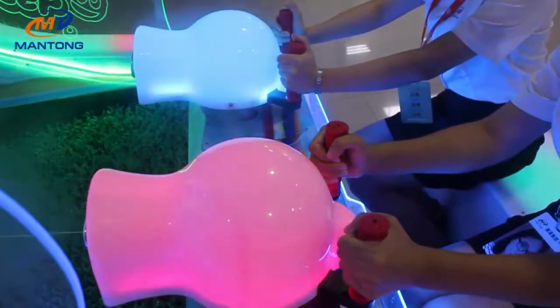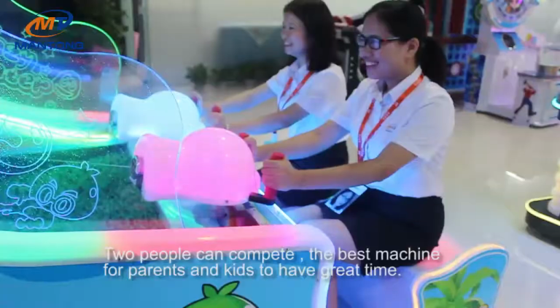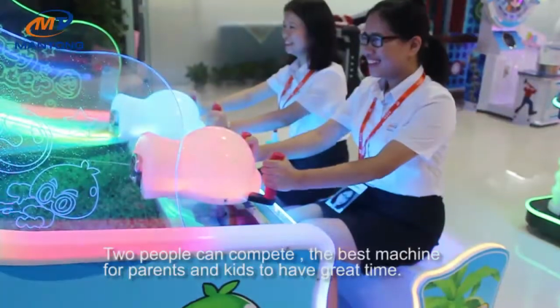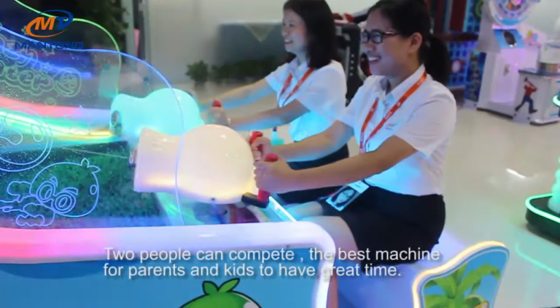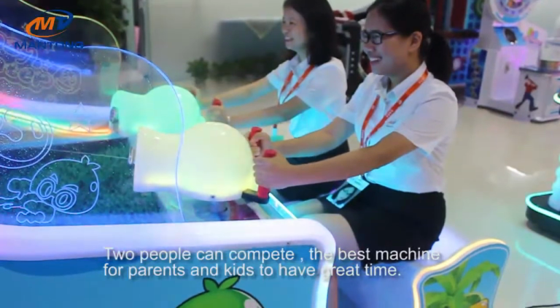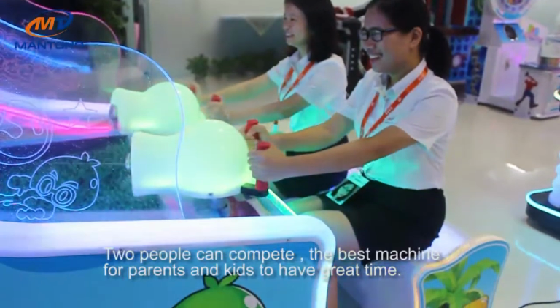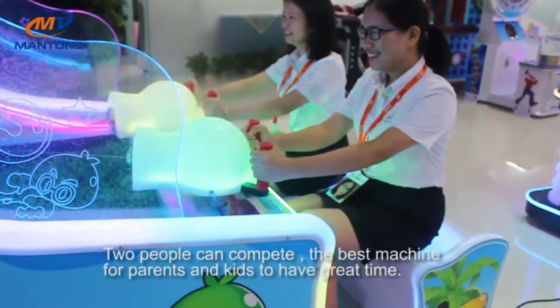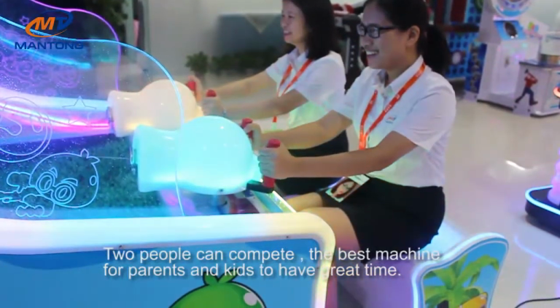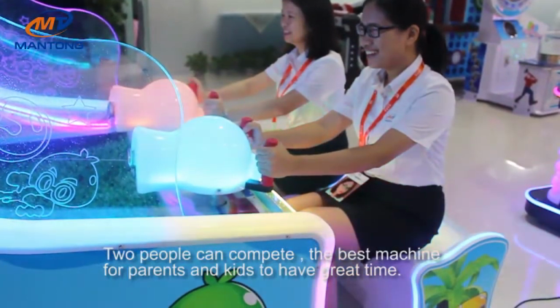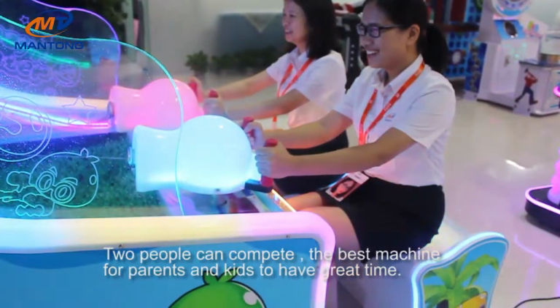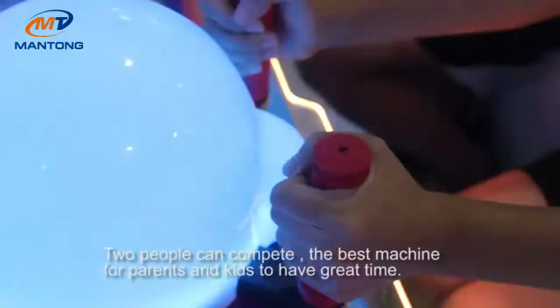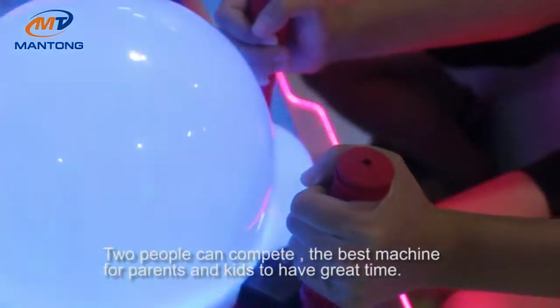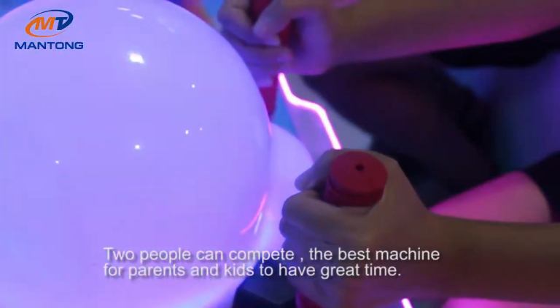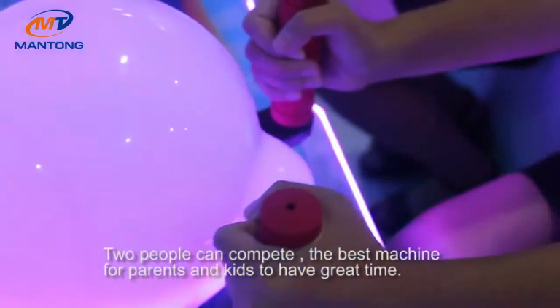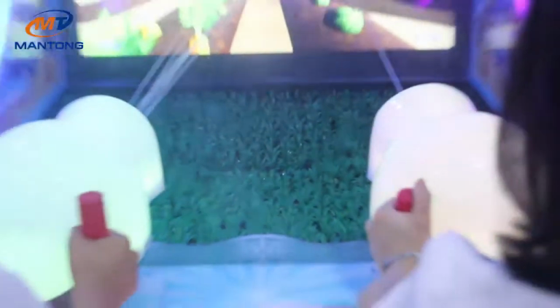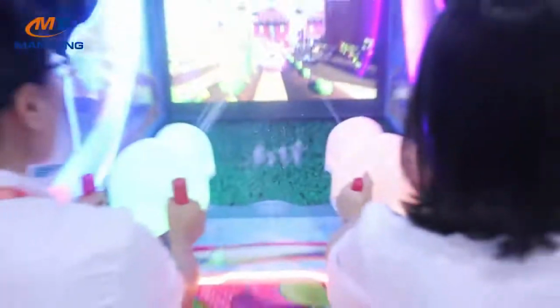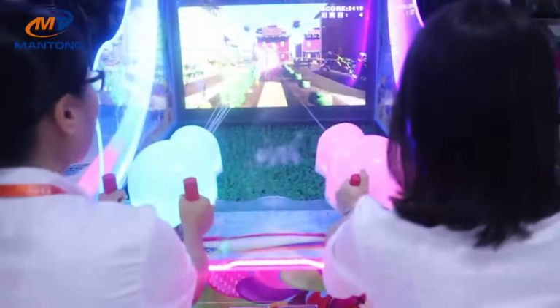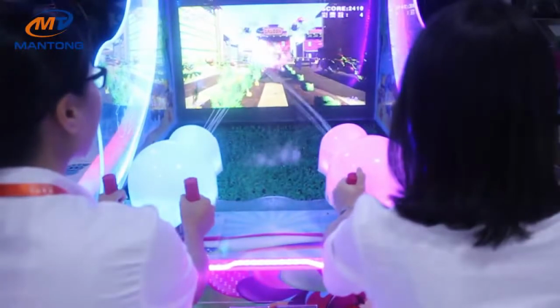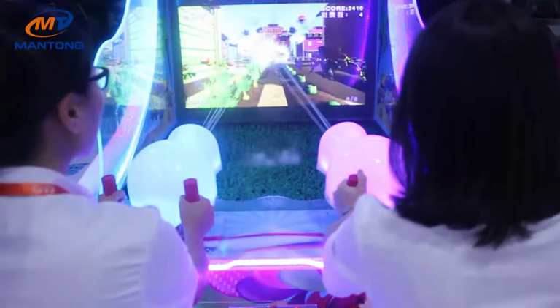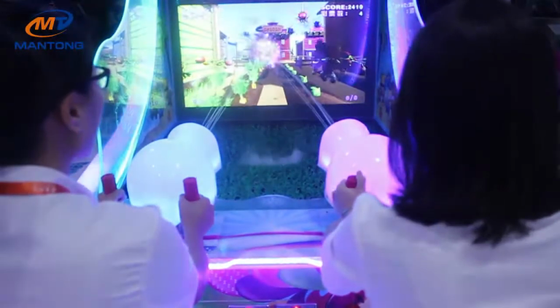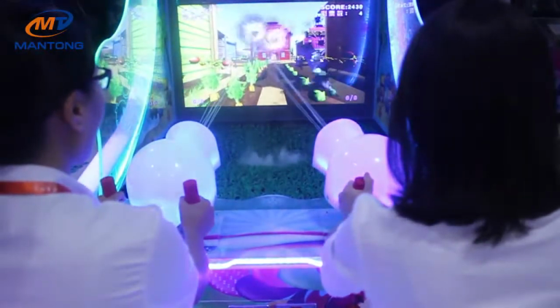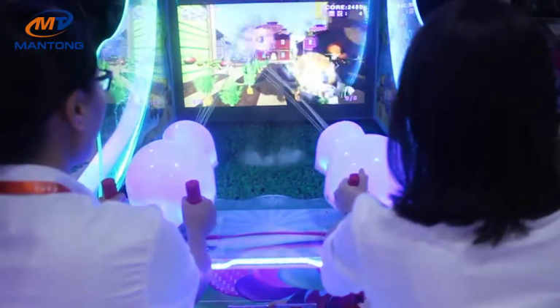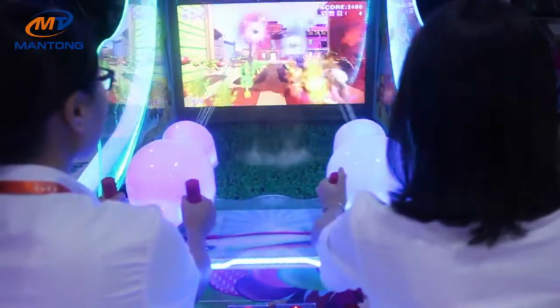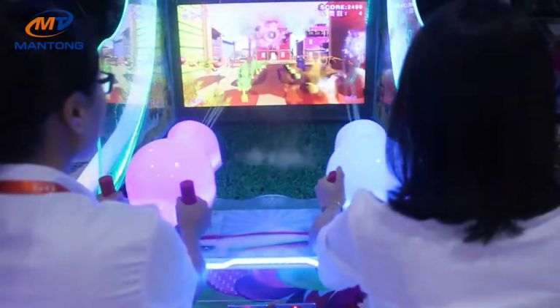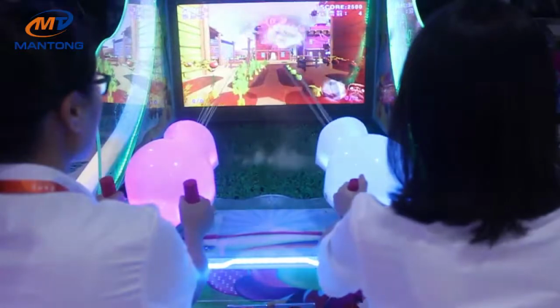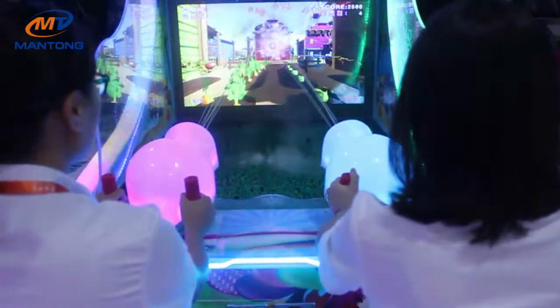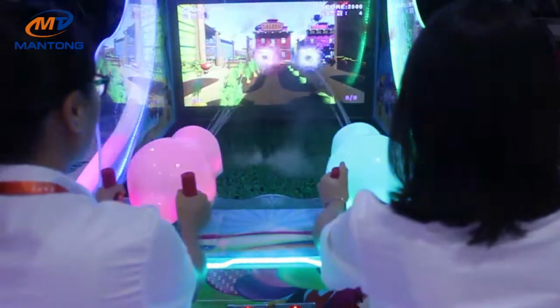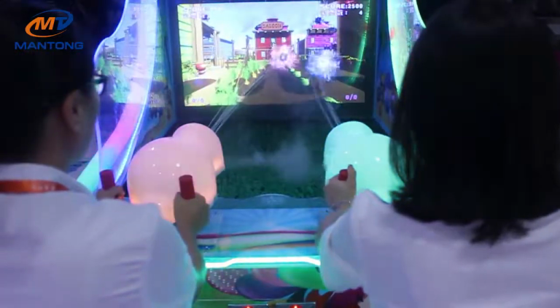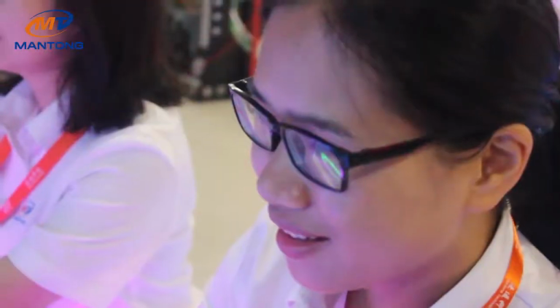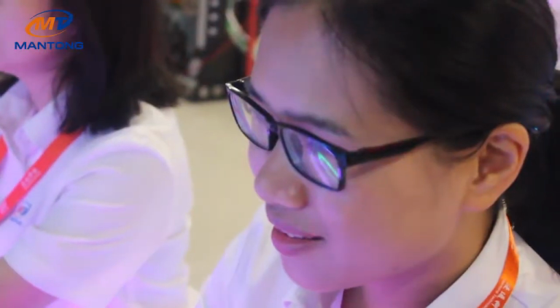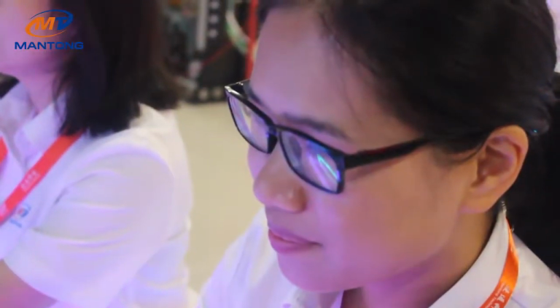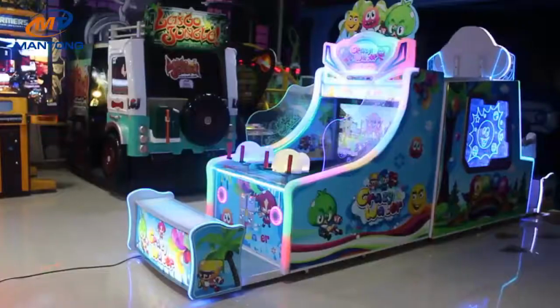Two people can compete. The best machine for parents and kids to have a great time. This is Mantong Crazy Water.